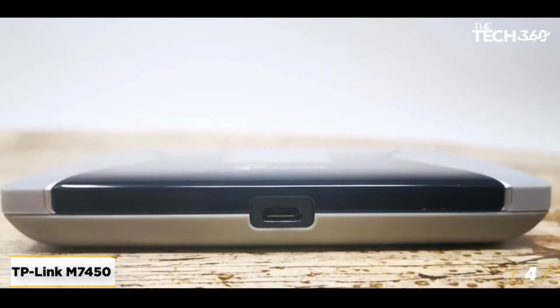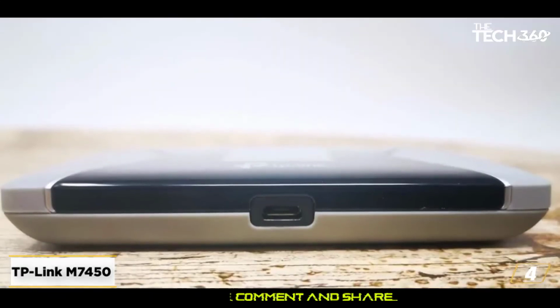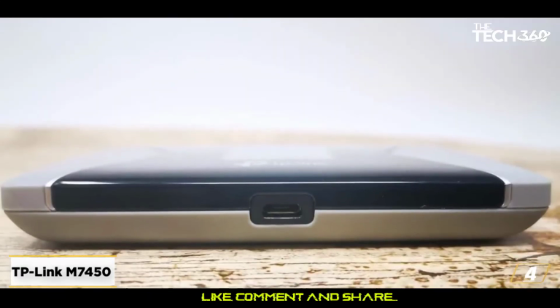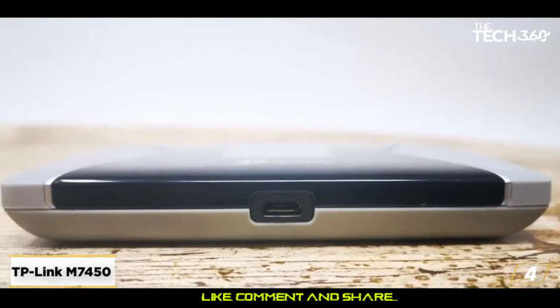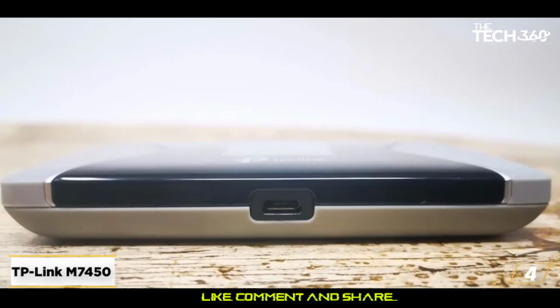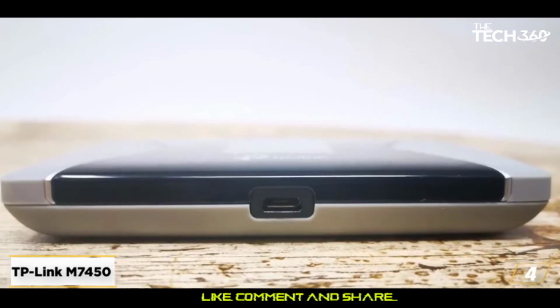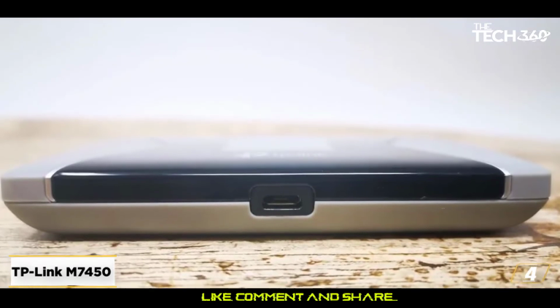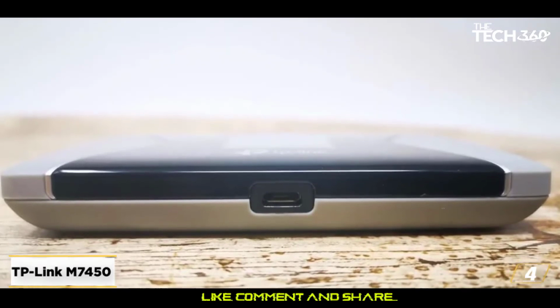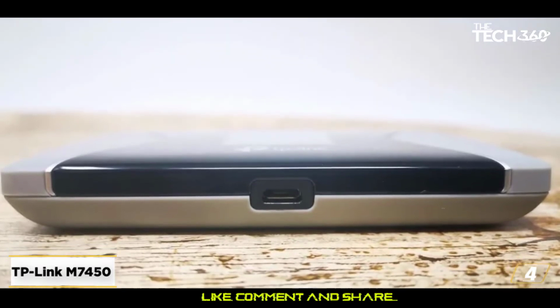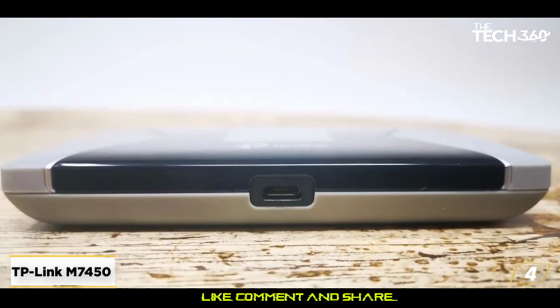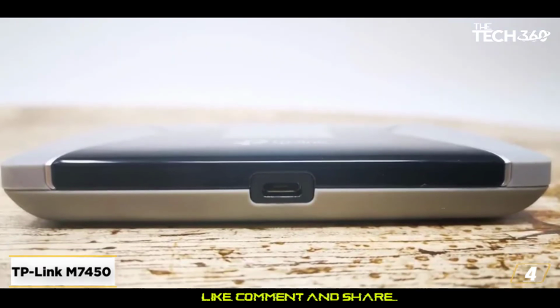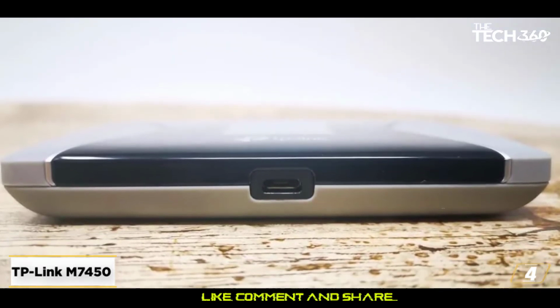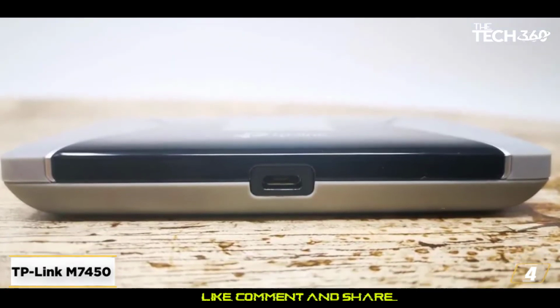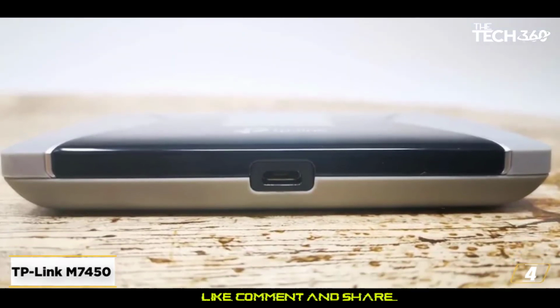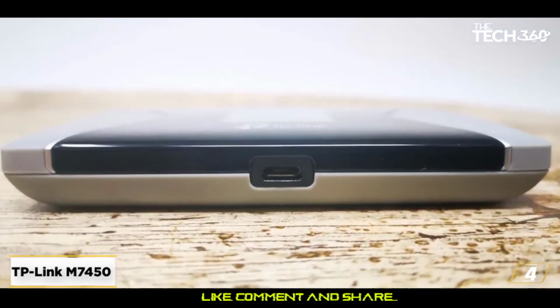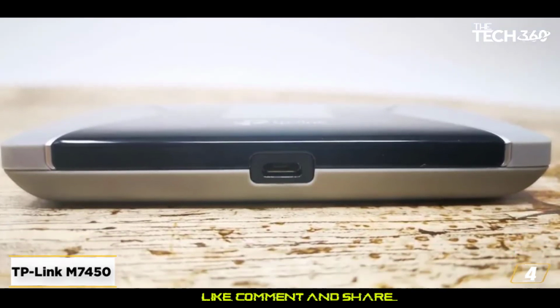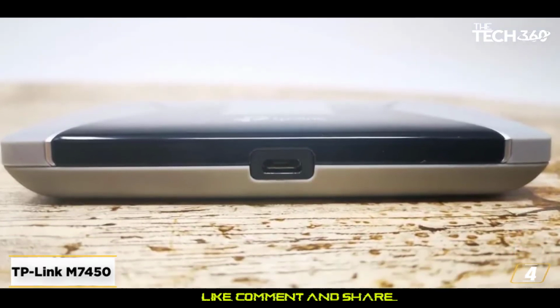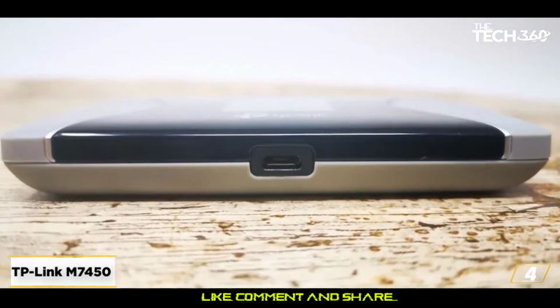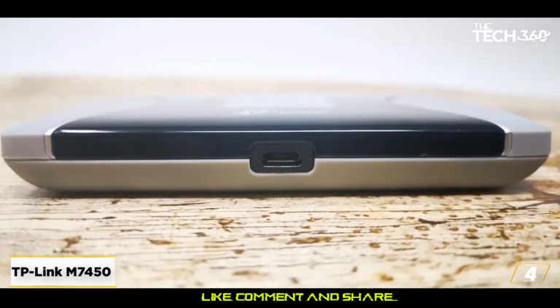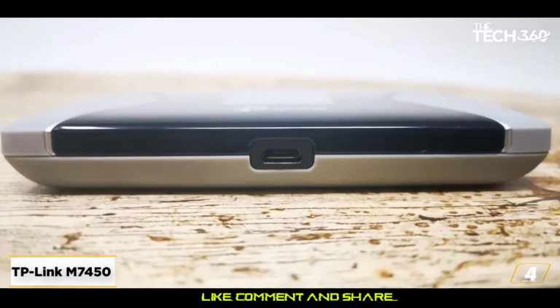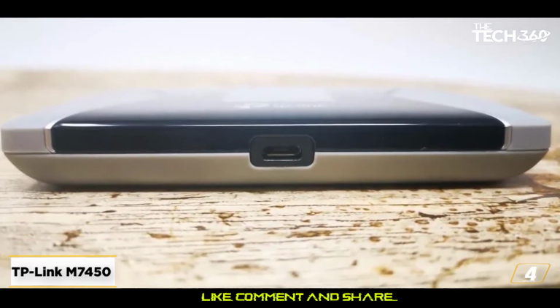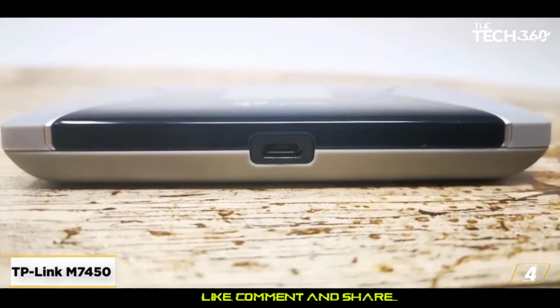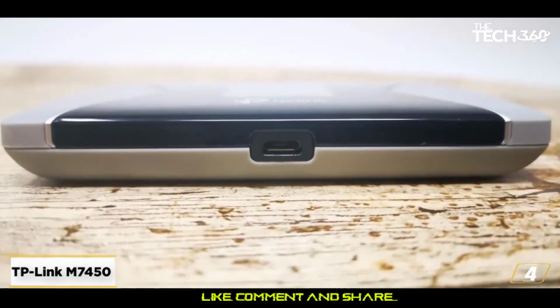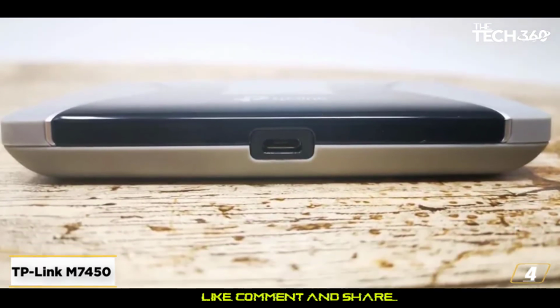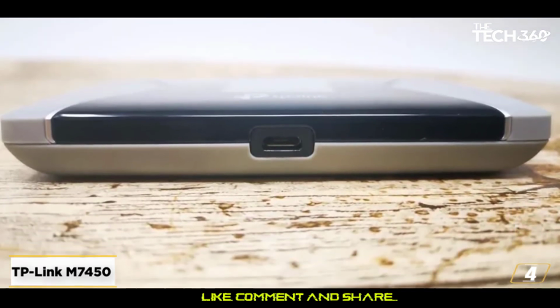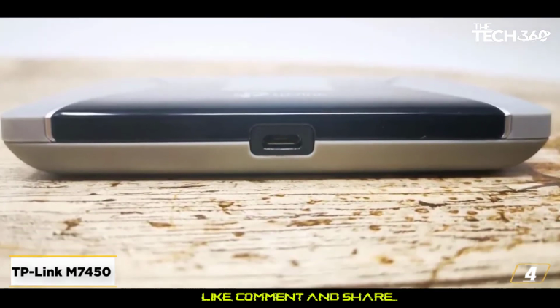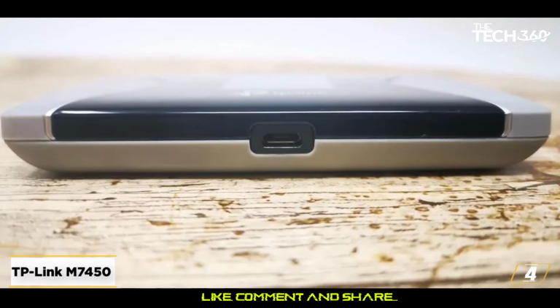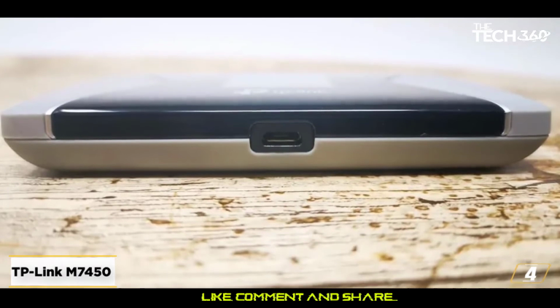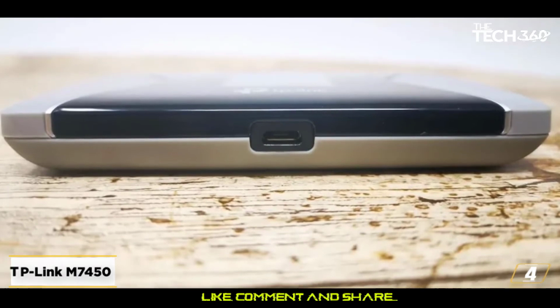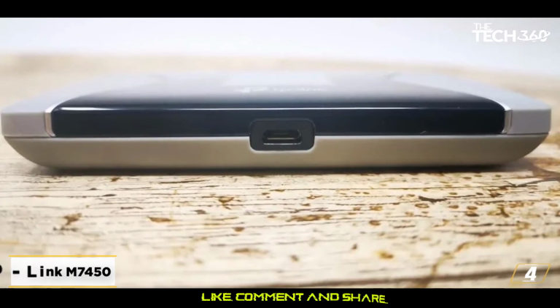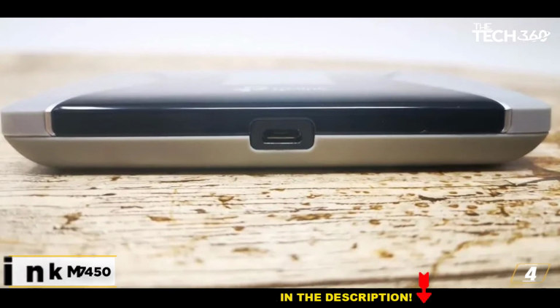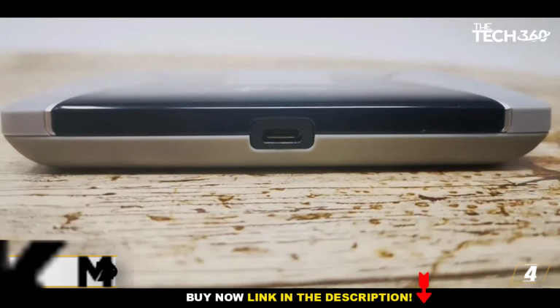You even get a microSD slot which supports cards up to 32 GB, and can be used as a quick way to share files between devices.